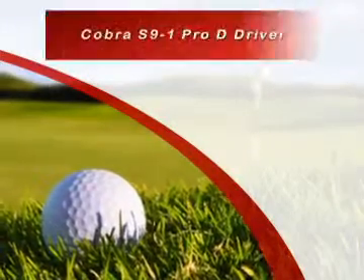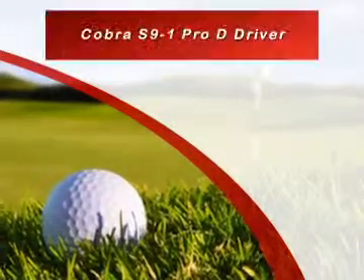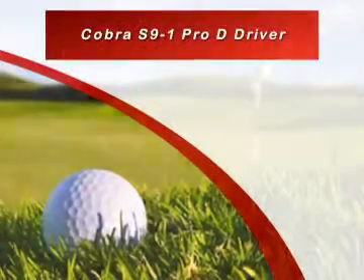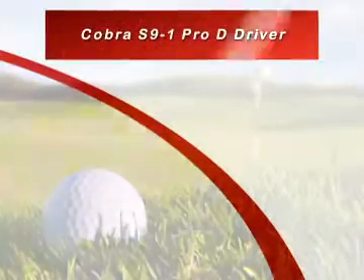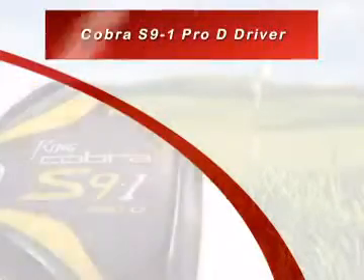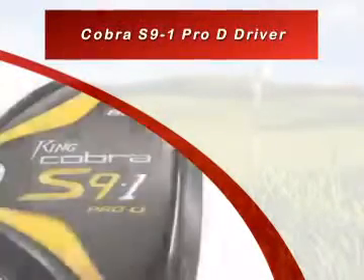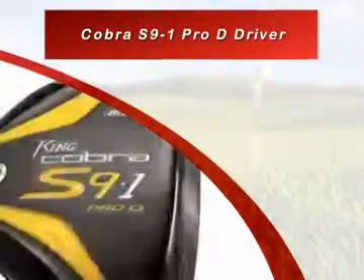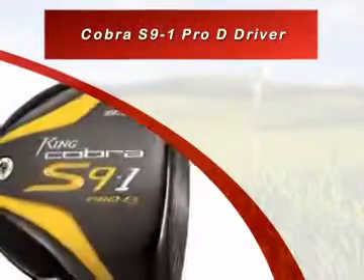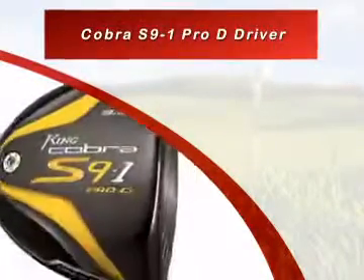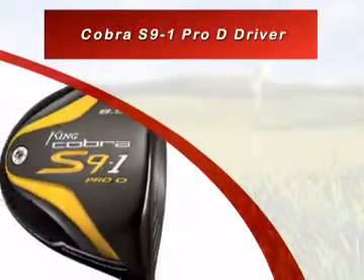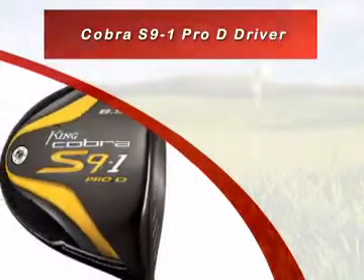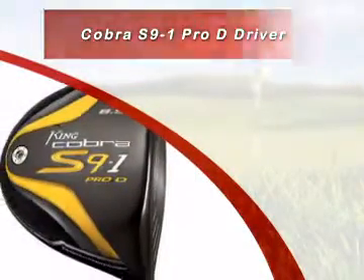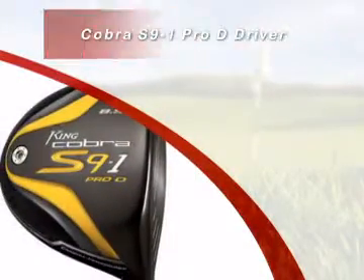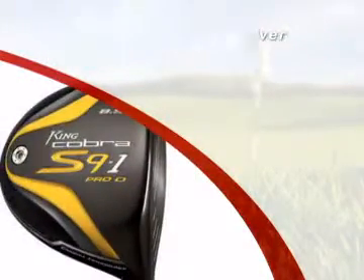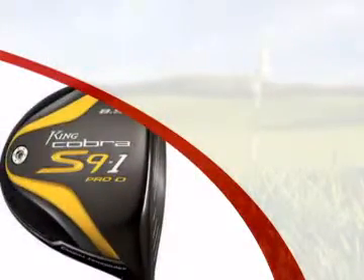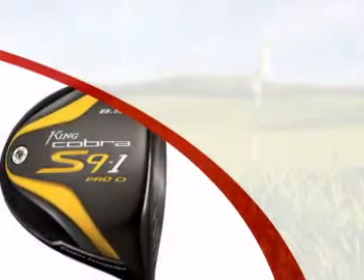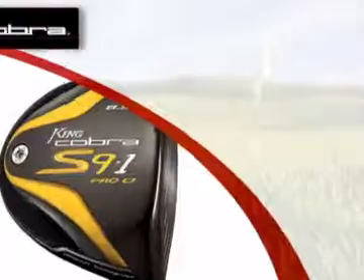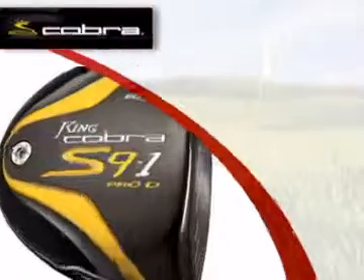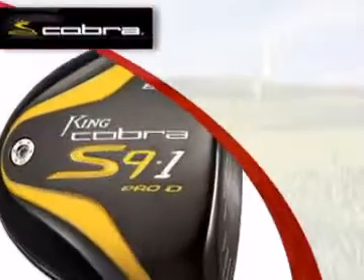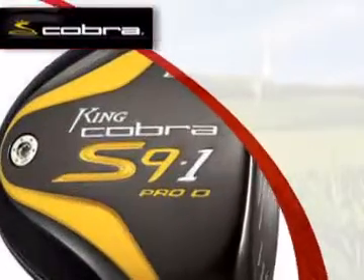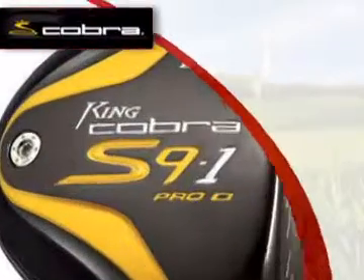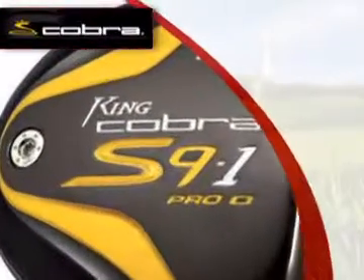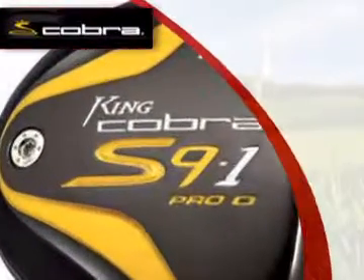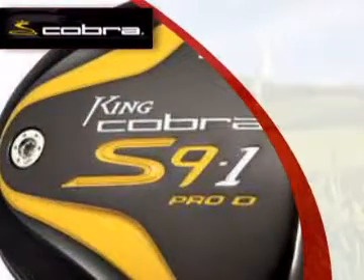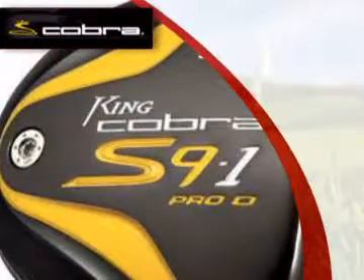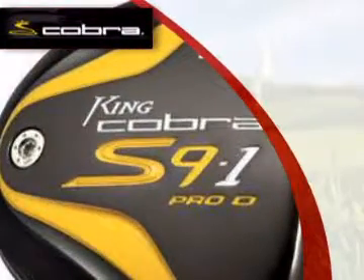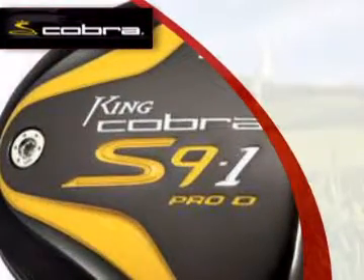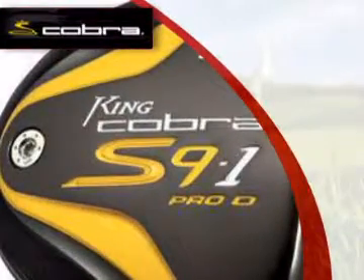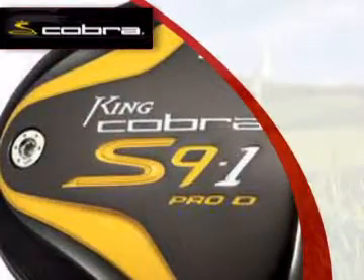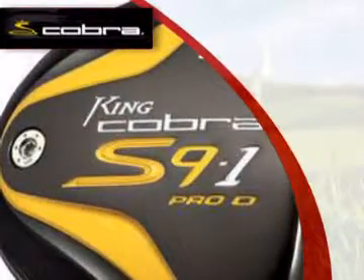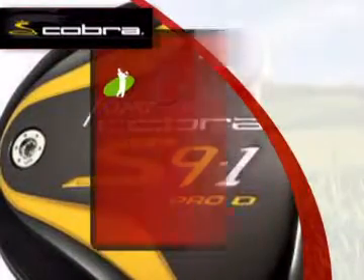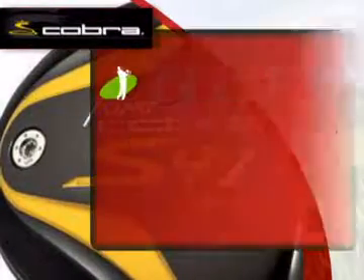Introducing this driver from Cobra, innovative, high-performance golf equipment manufacturers.